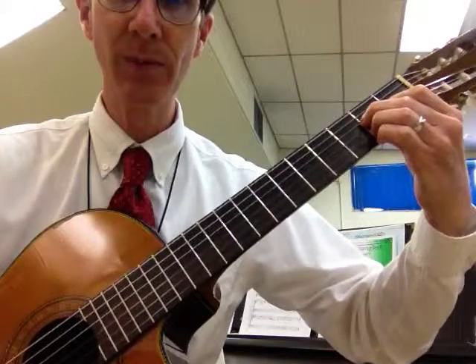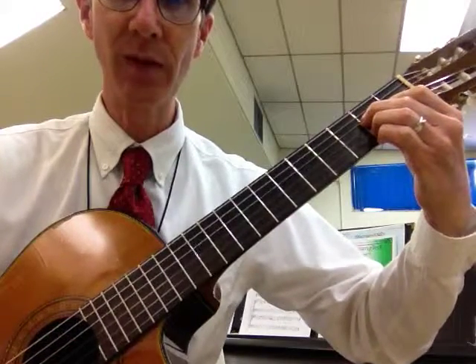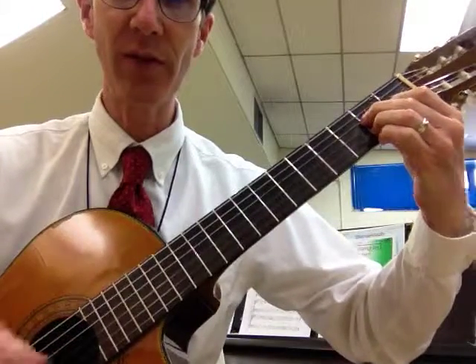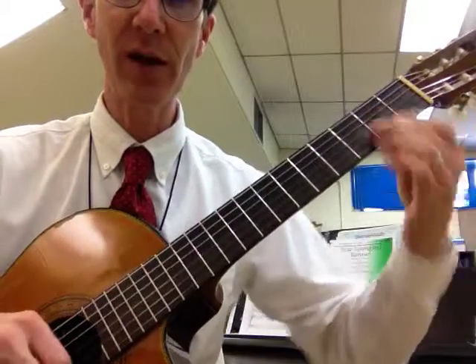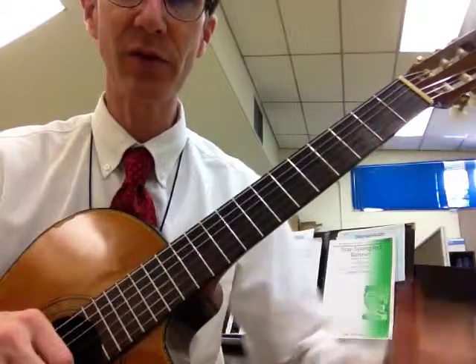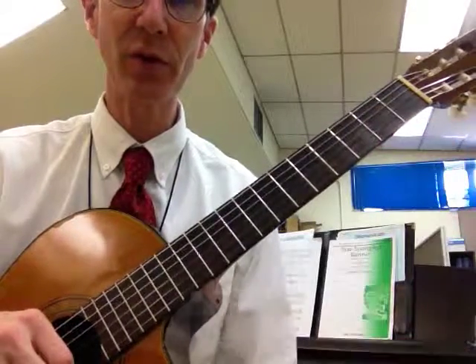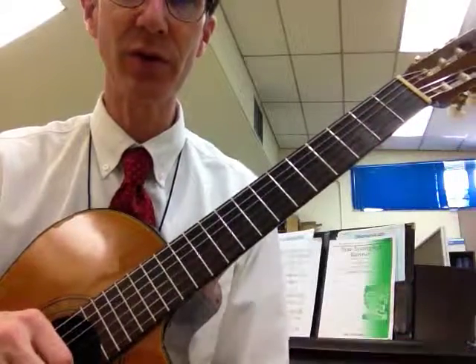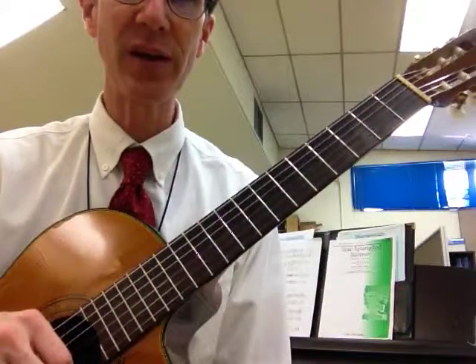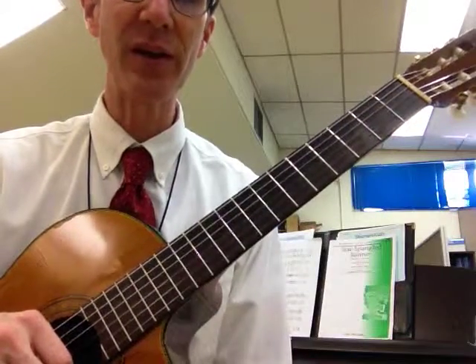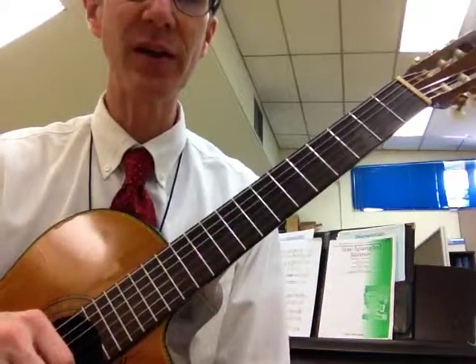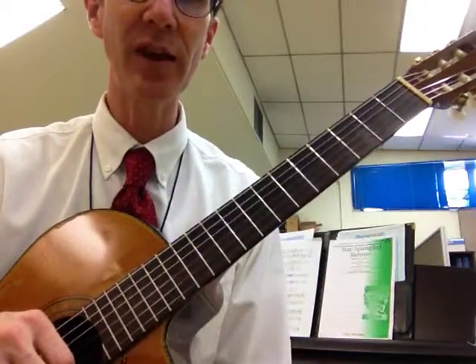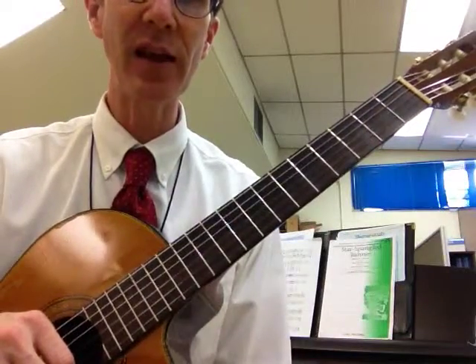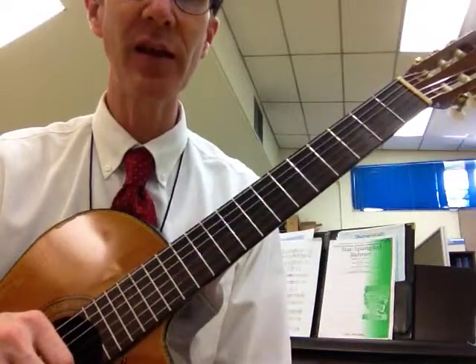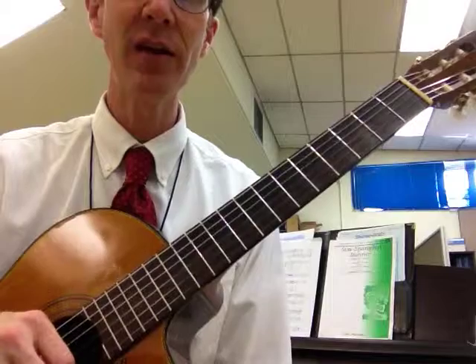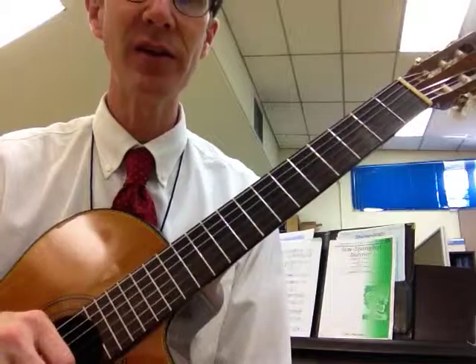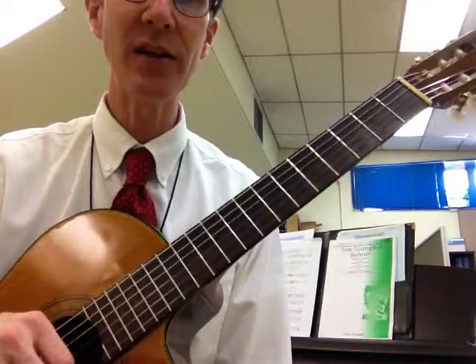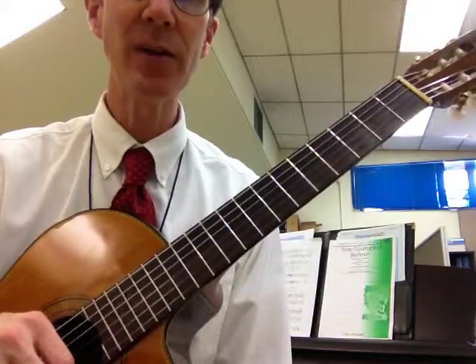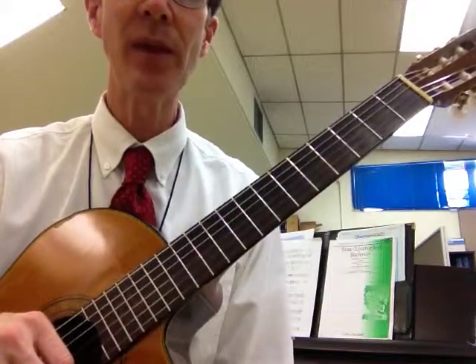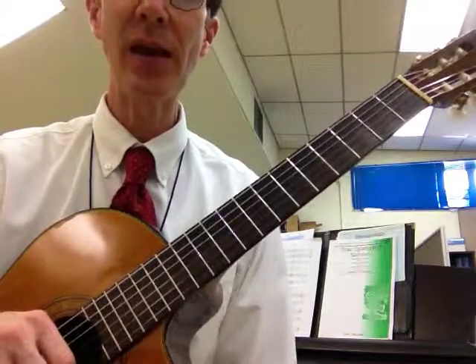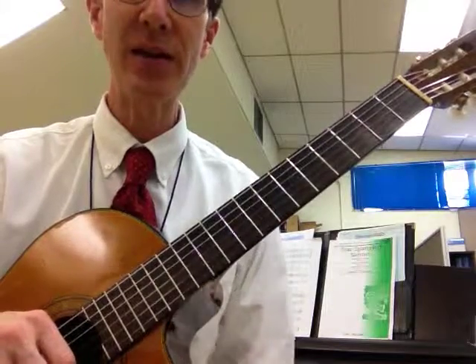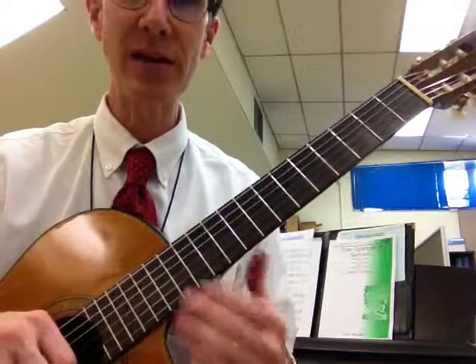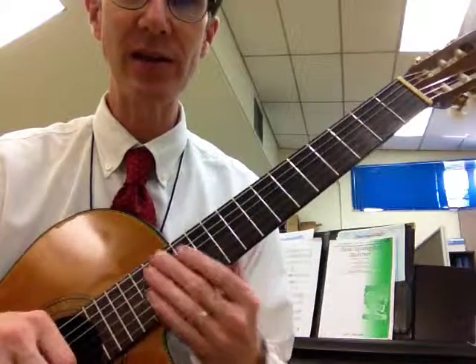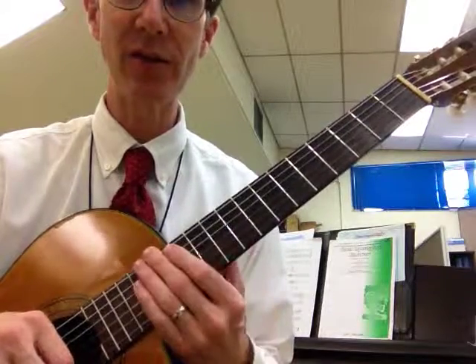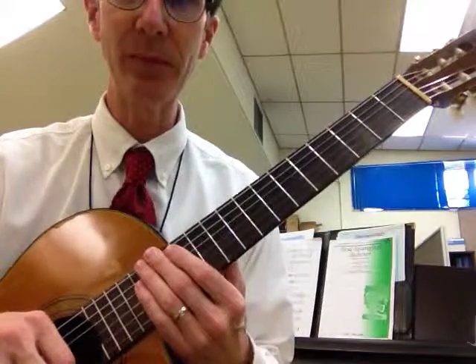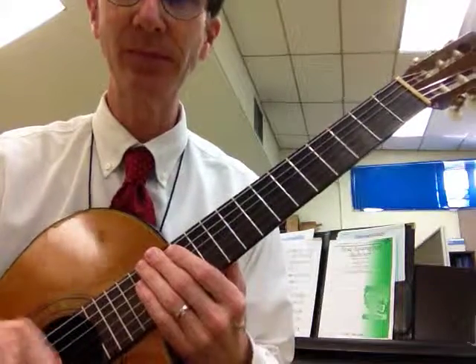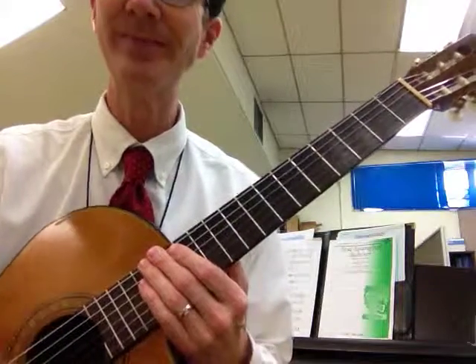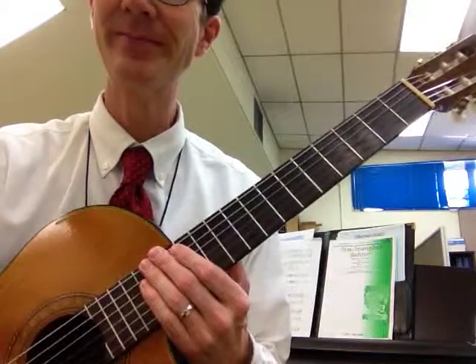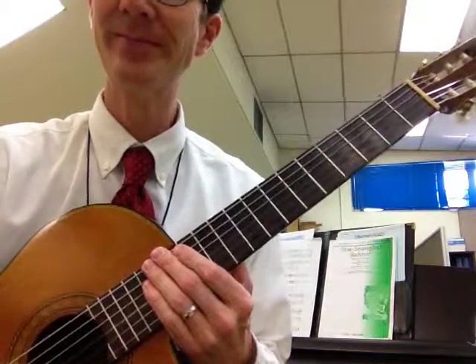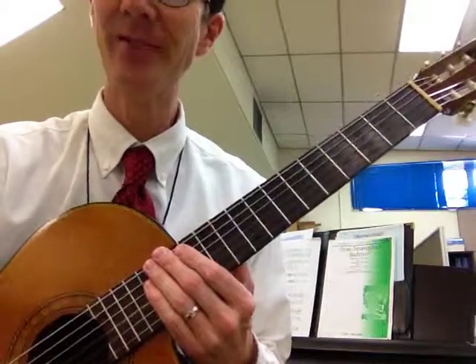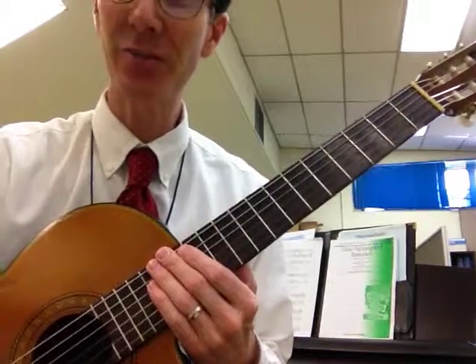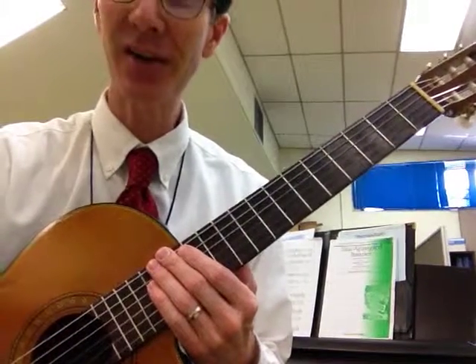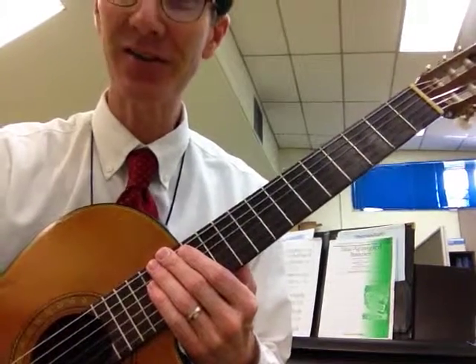And there you have your chords in the key of A, D, and E7. Keep practicing.